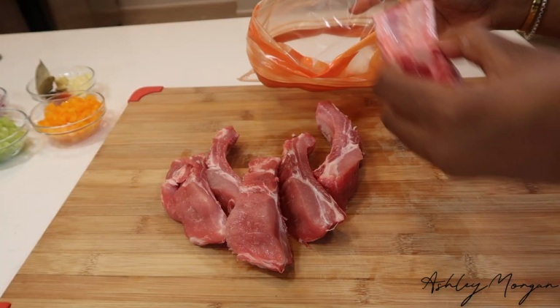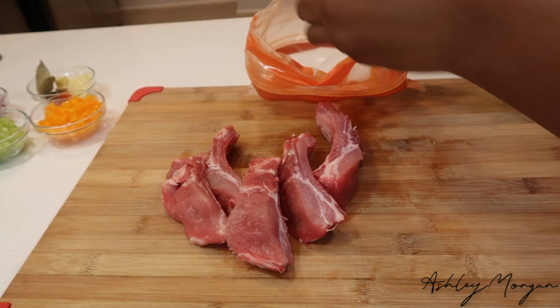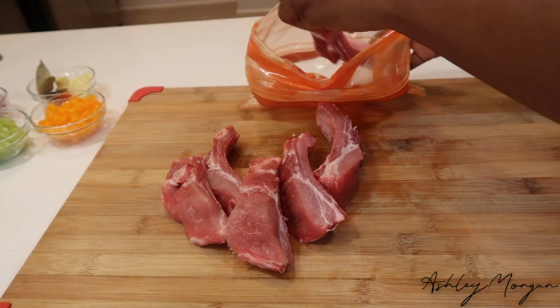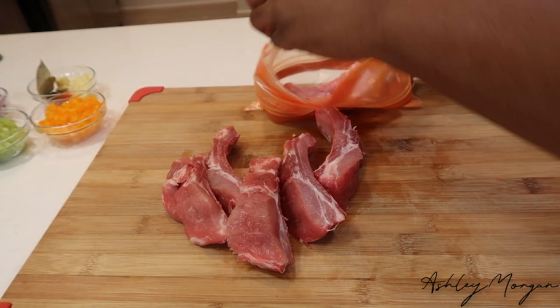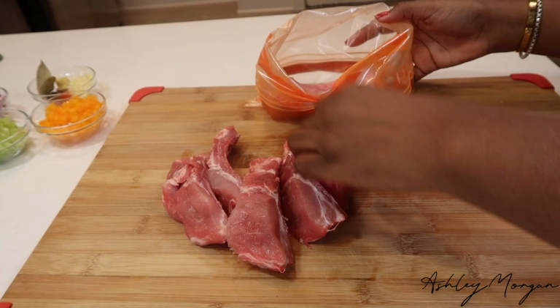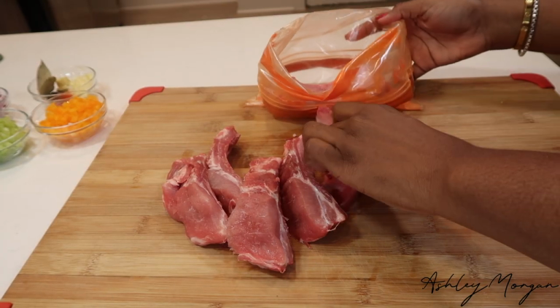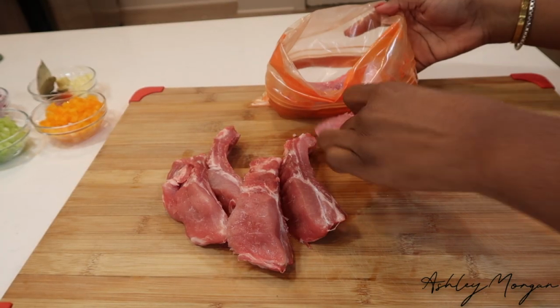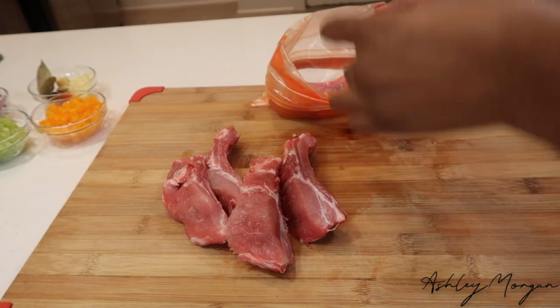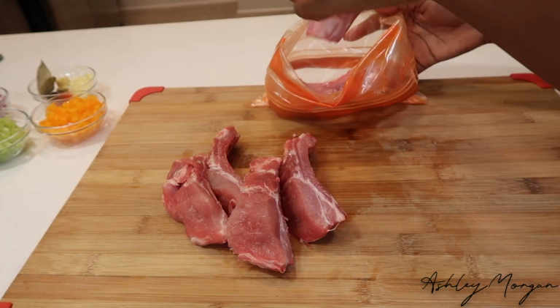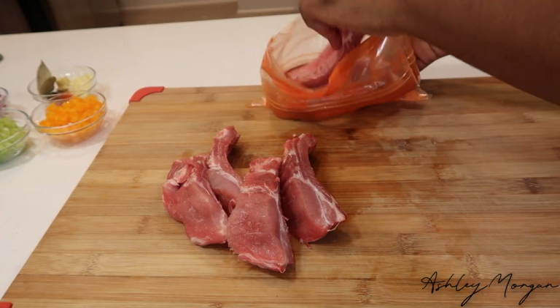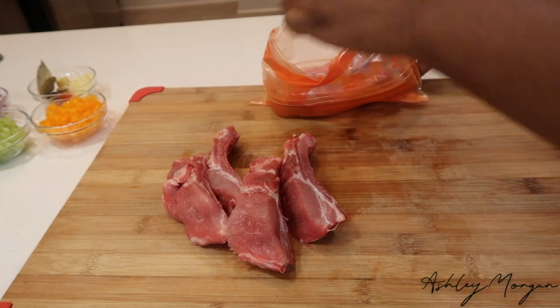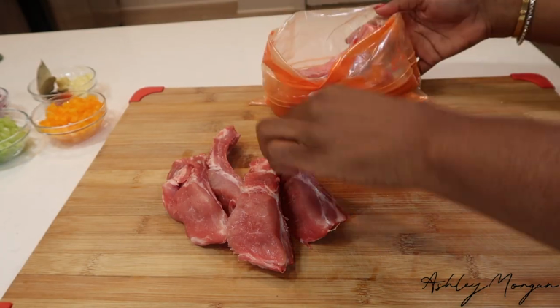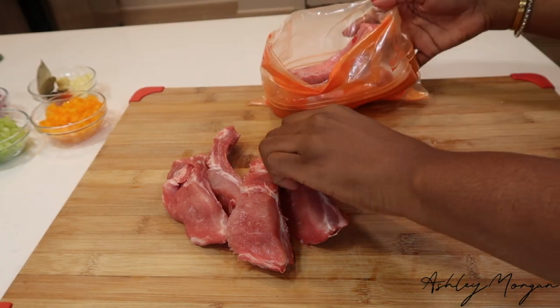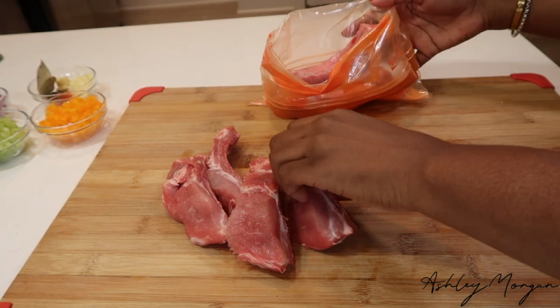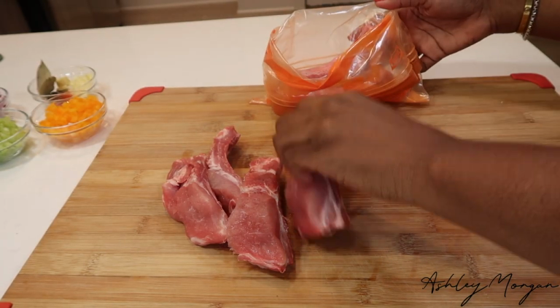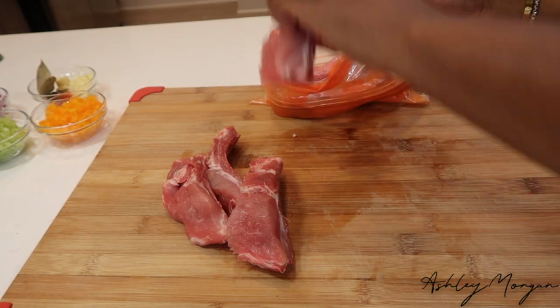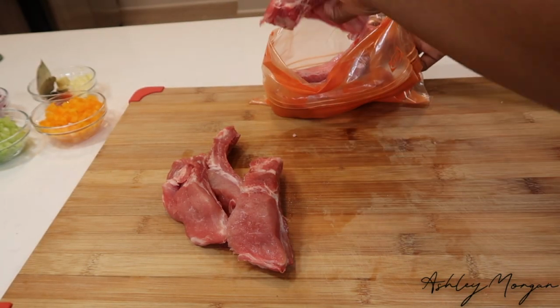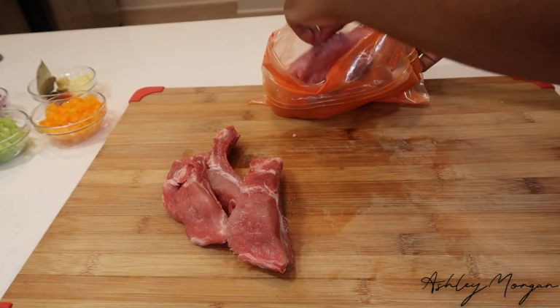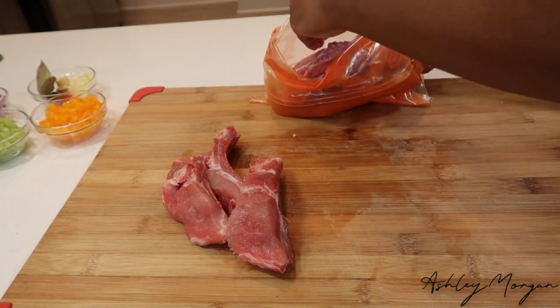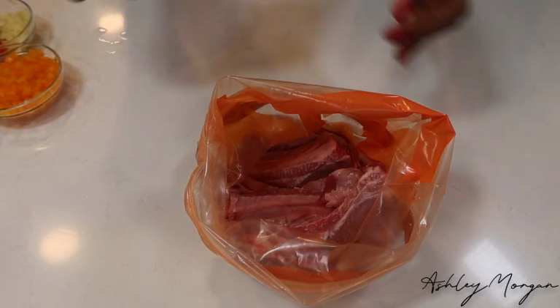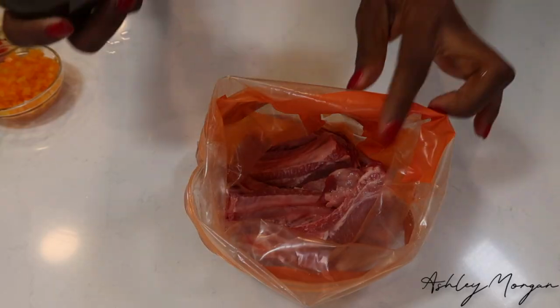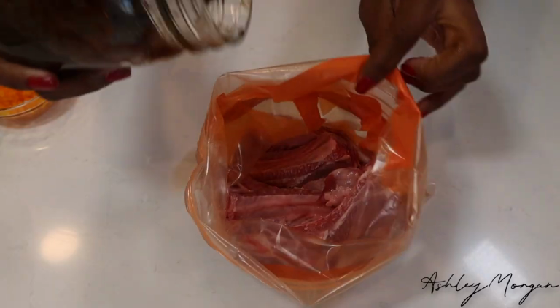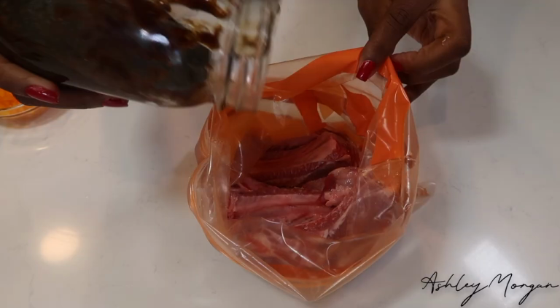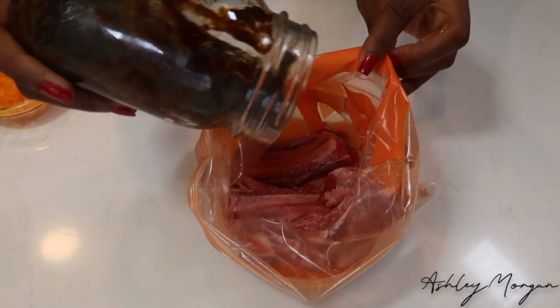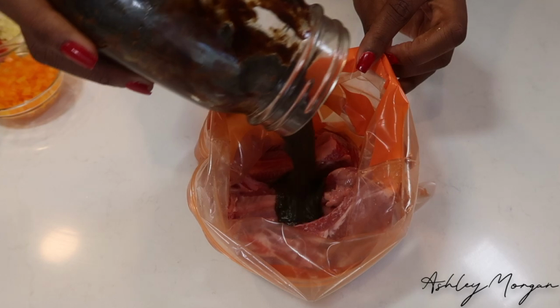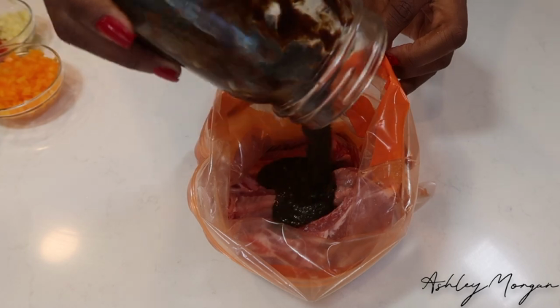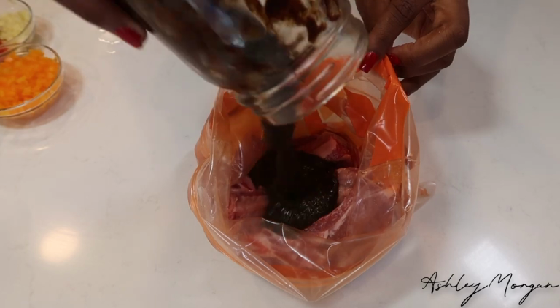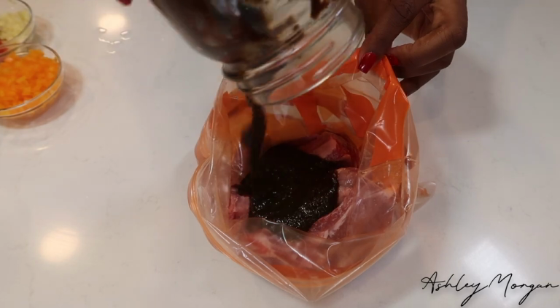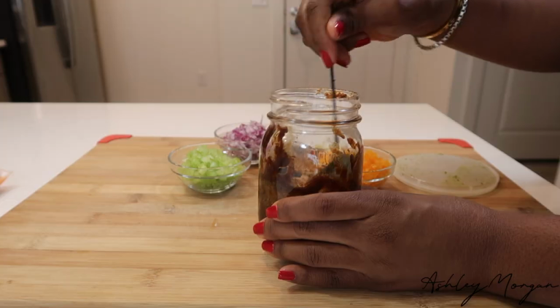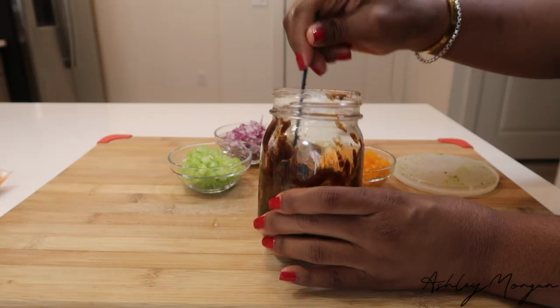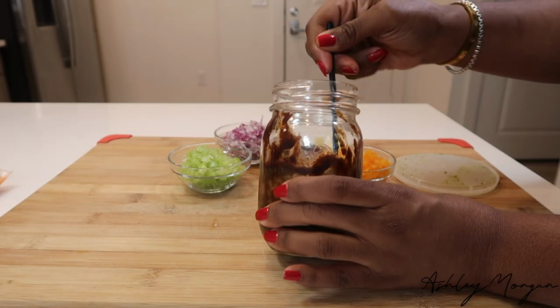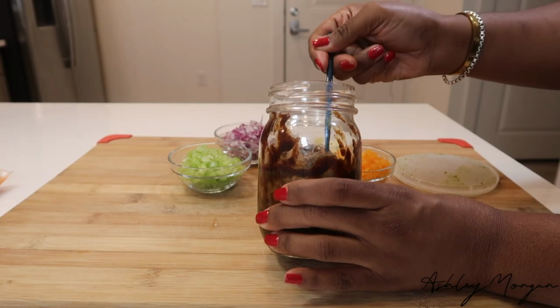Baby! This is the one! Anyway, let's get into it. The recipe will be in the description box below.